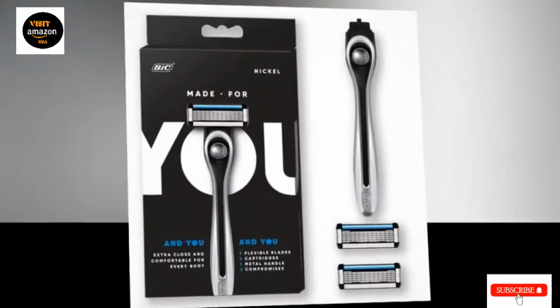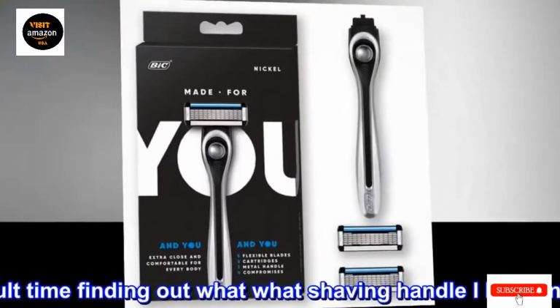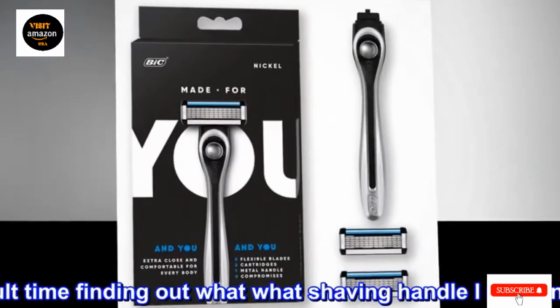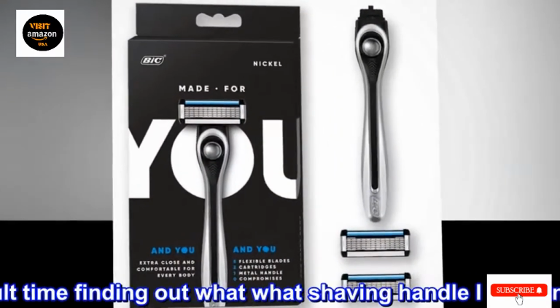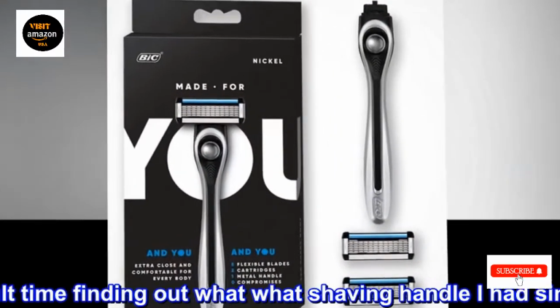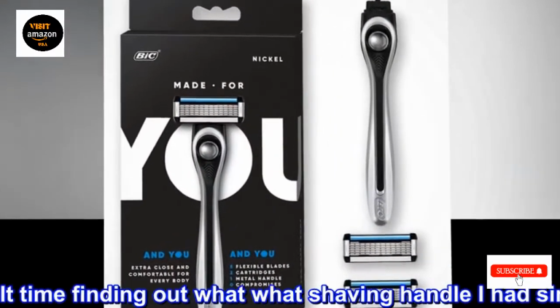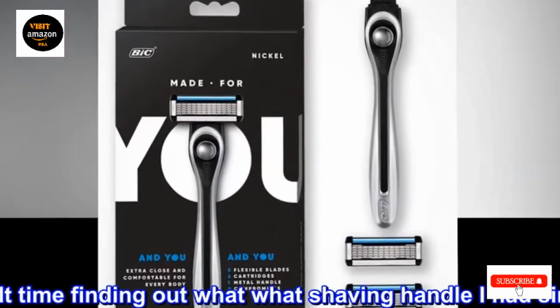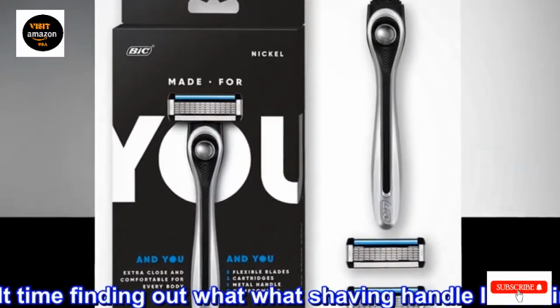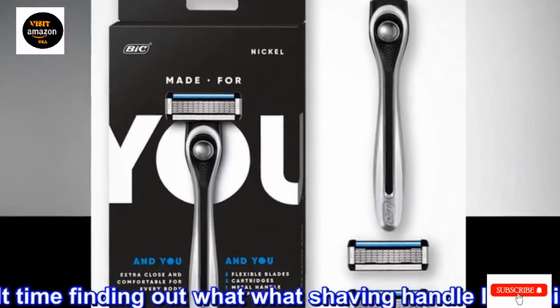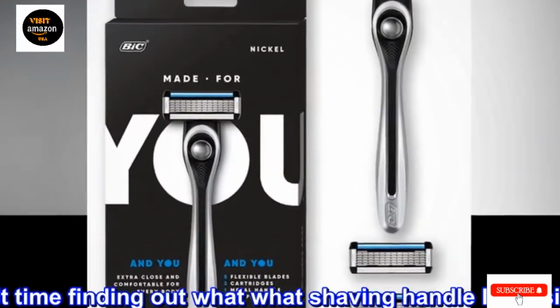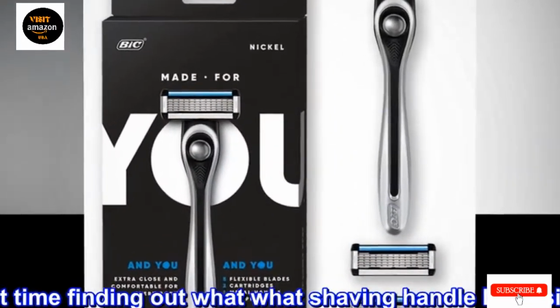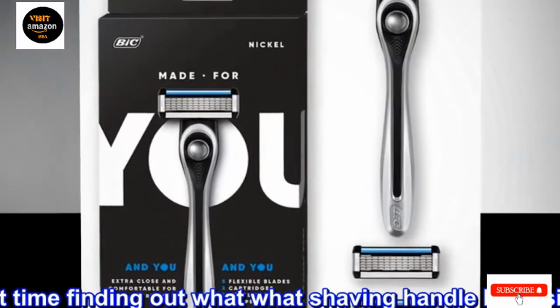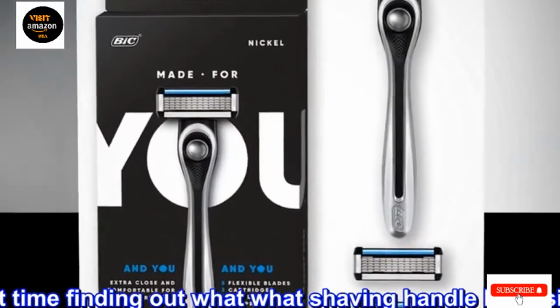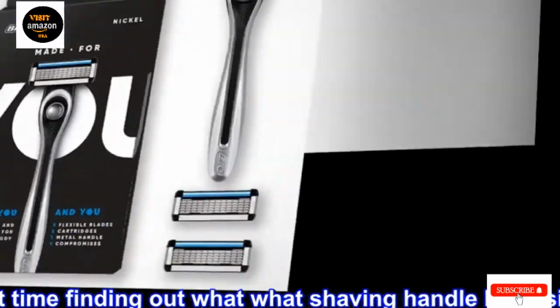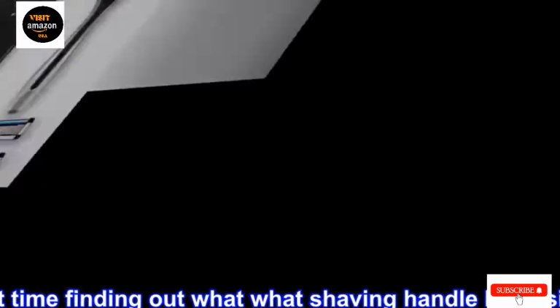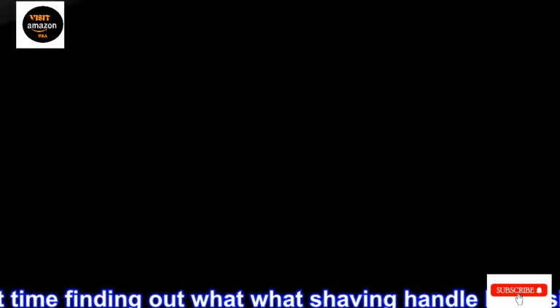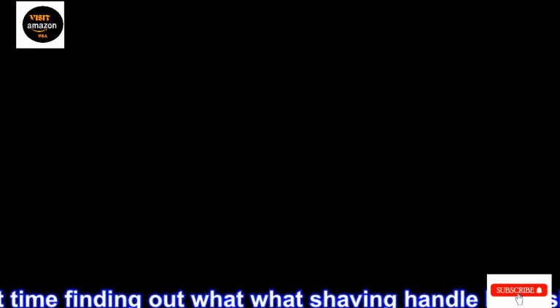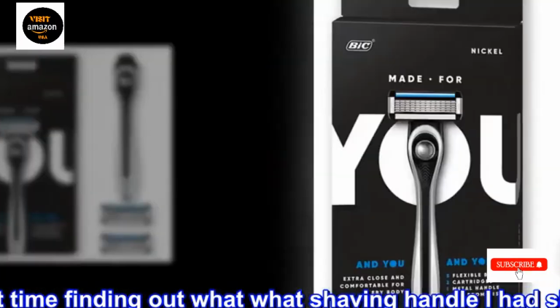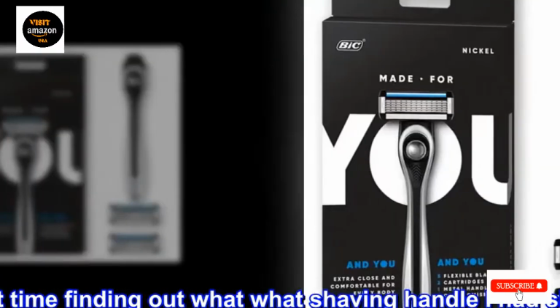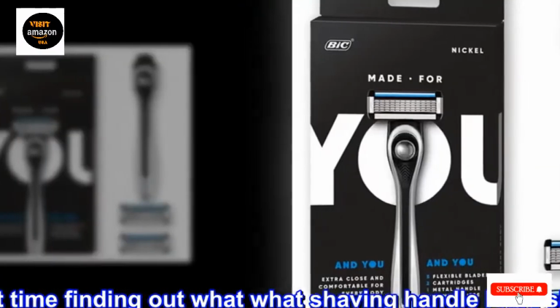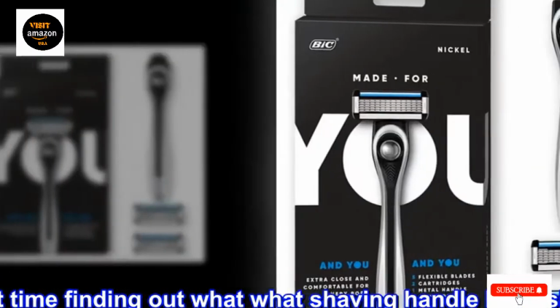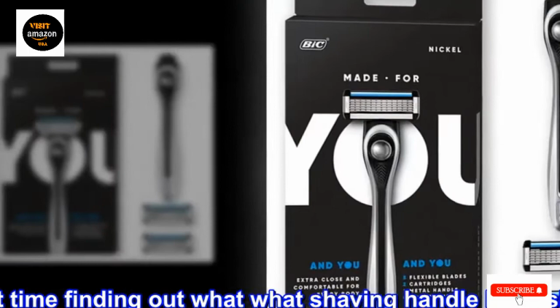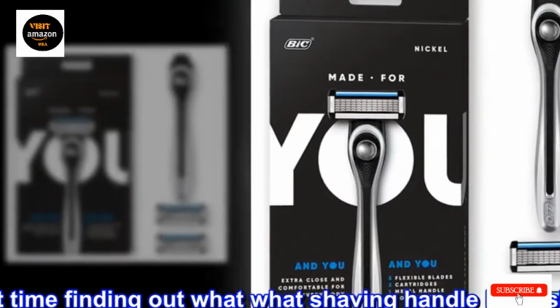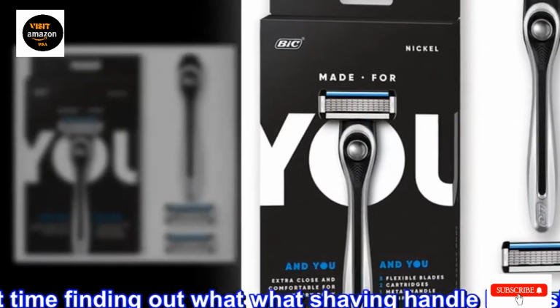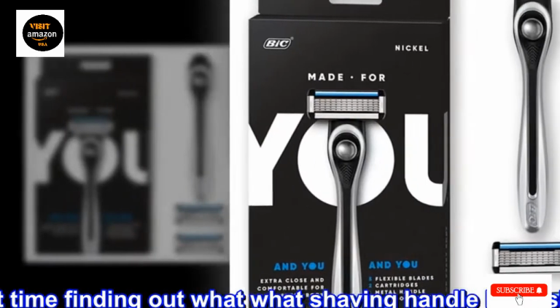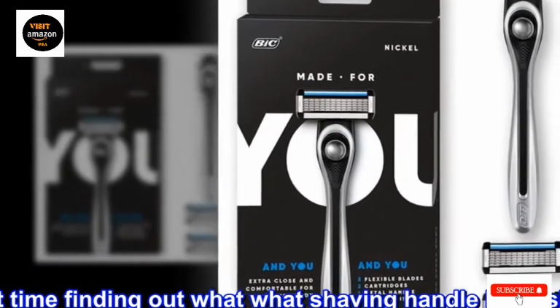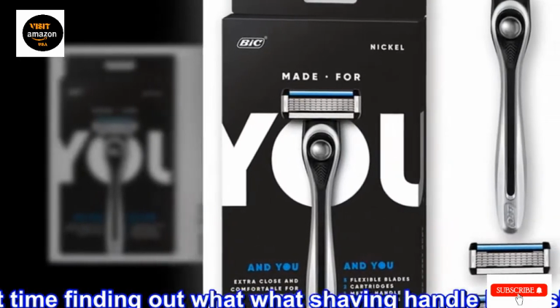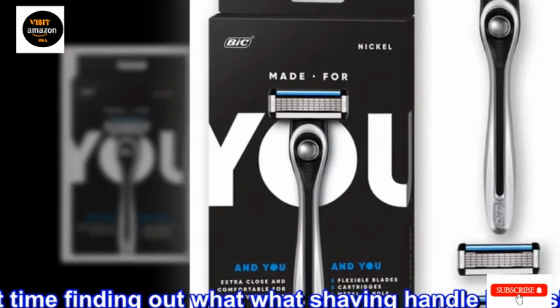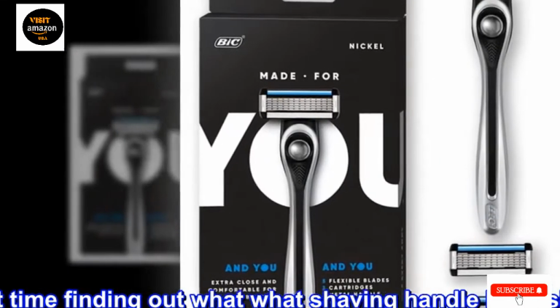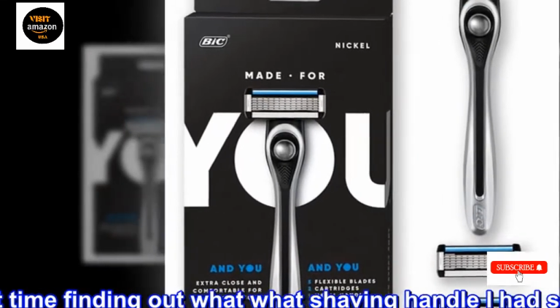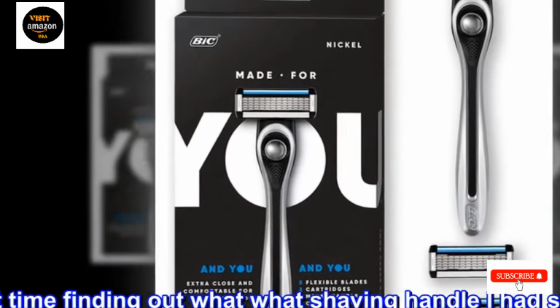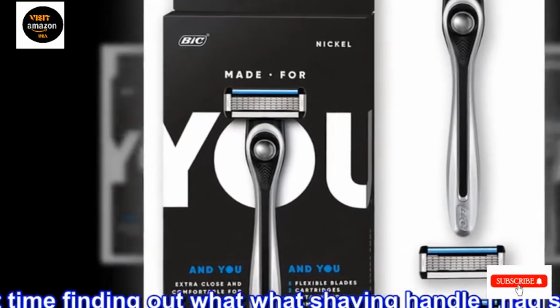The Nylia Flex shave will only run you a few bucks, and you can count on the six-bladed head to deliver a close shave, minimizing bumps or nicks.